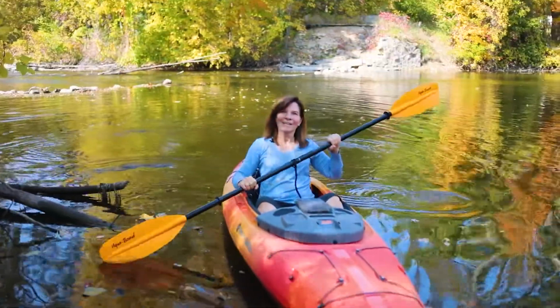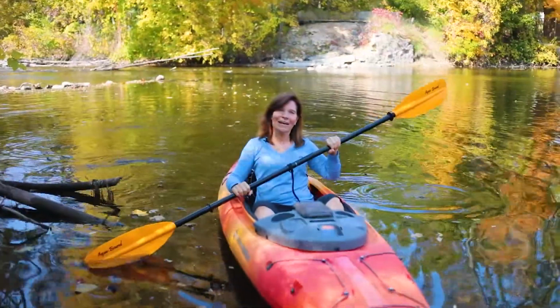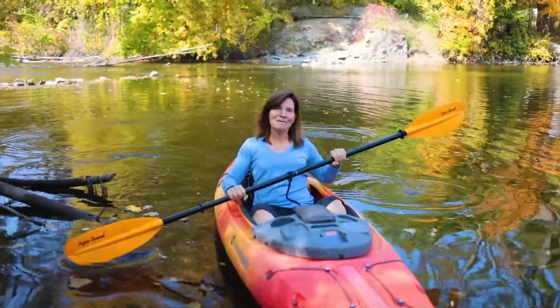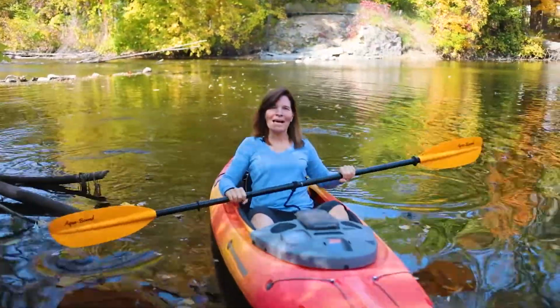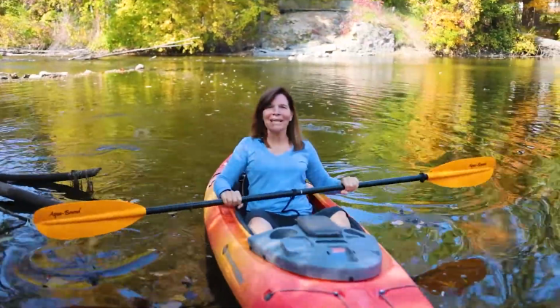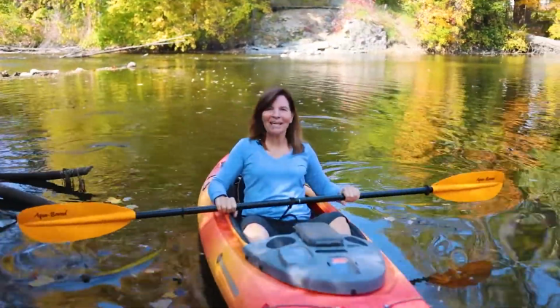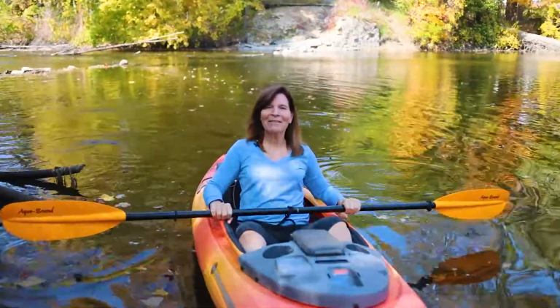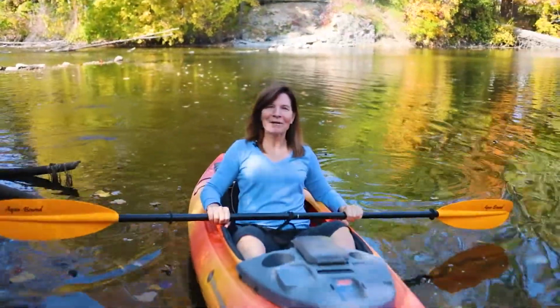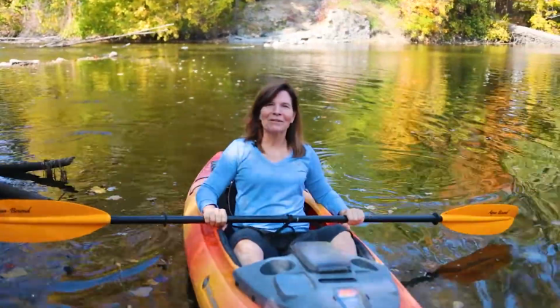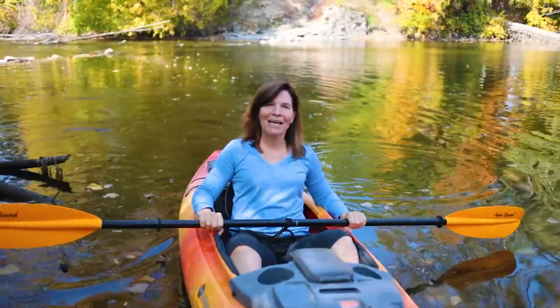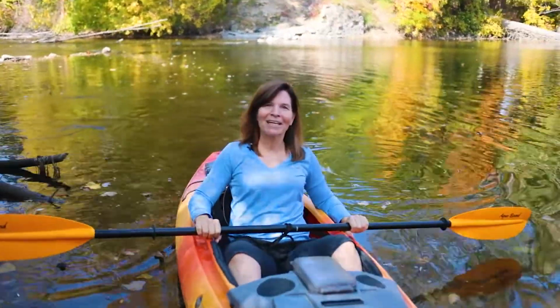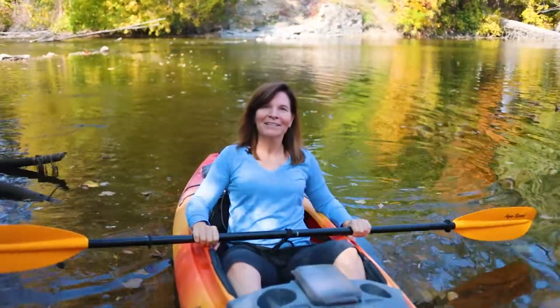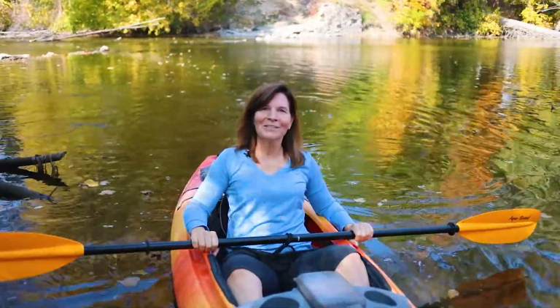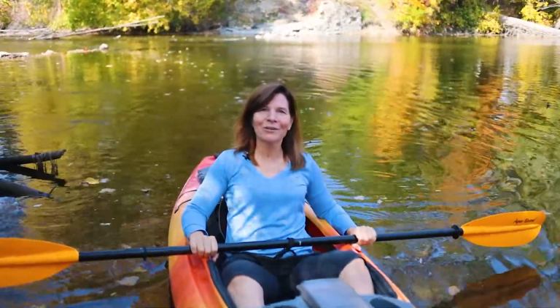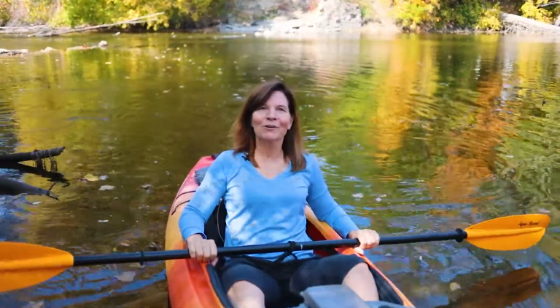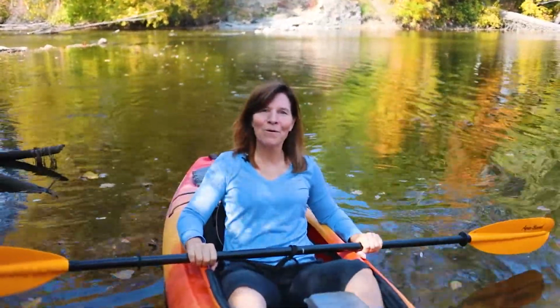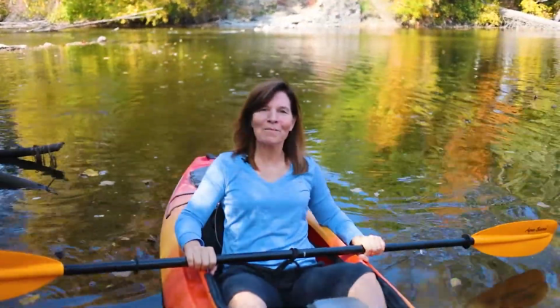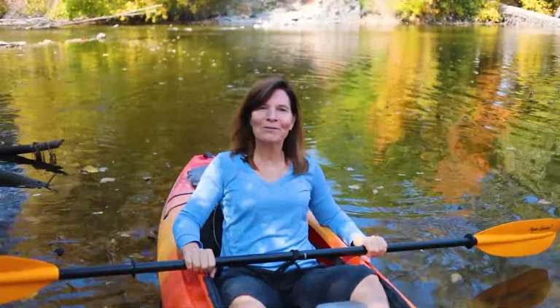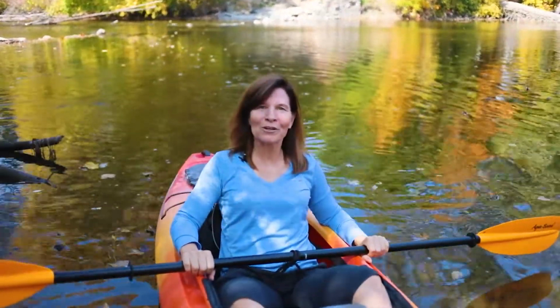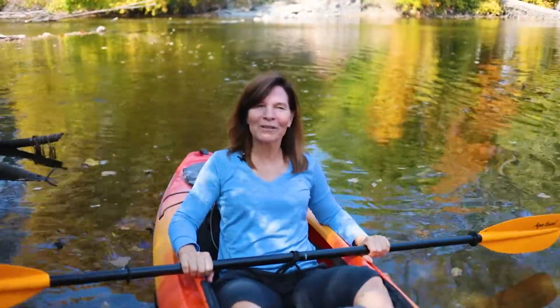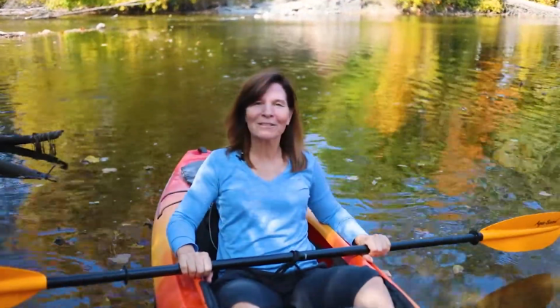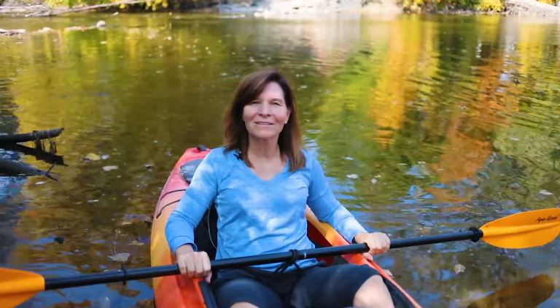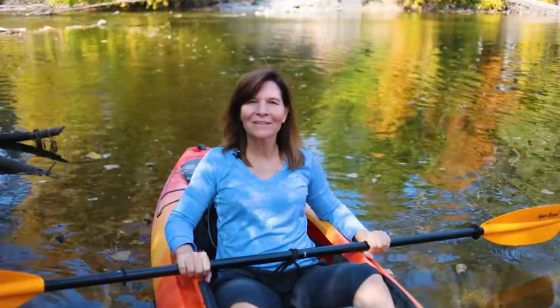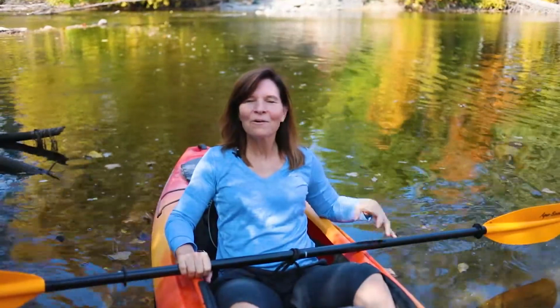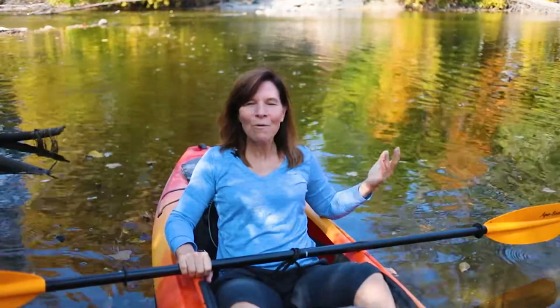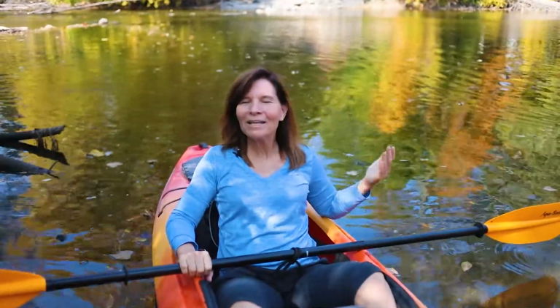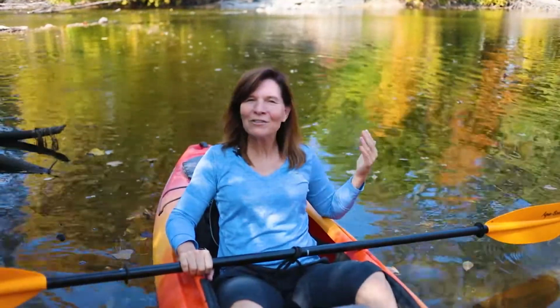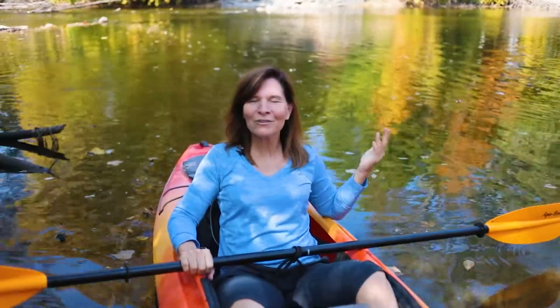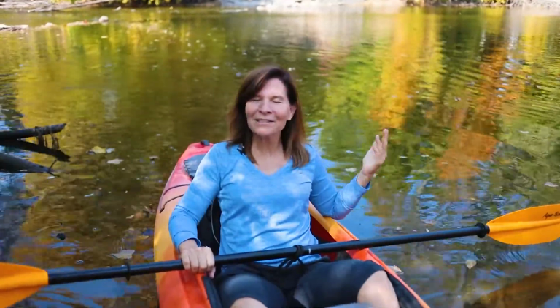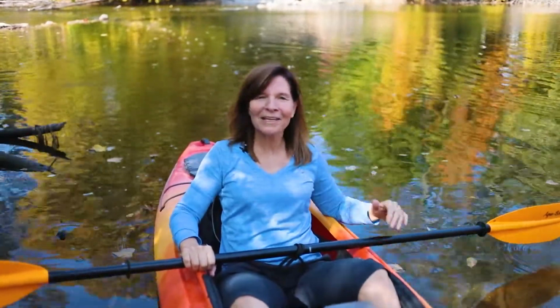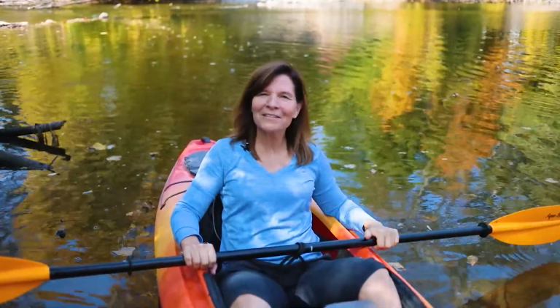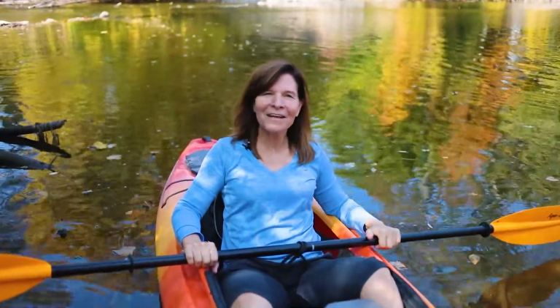I'm kayaking on the river today to learn more about turtles. Why do turtles lay in the sun?